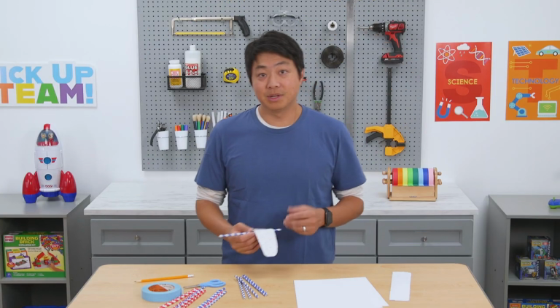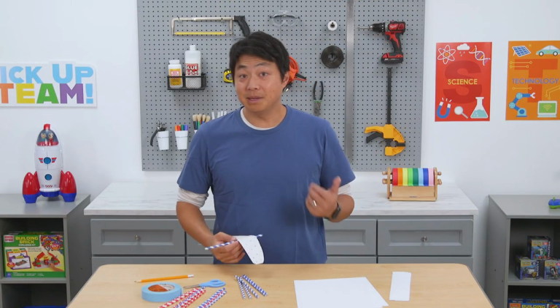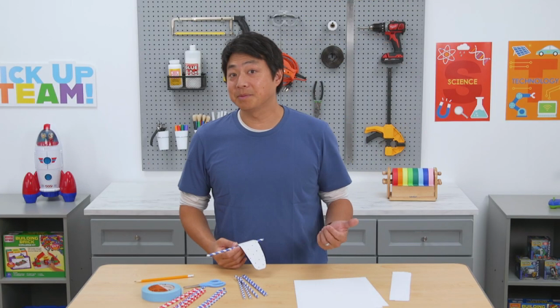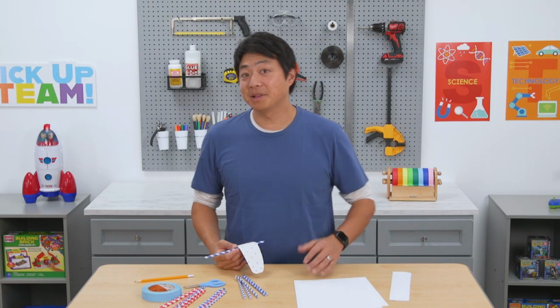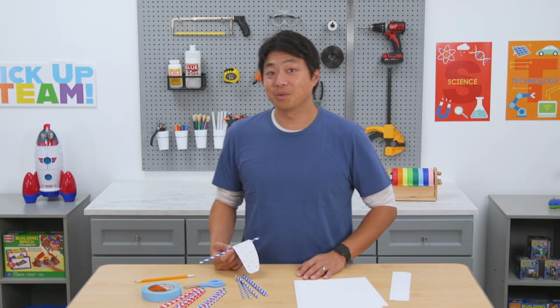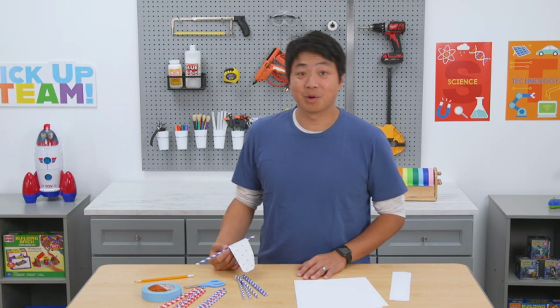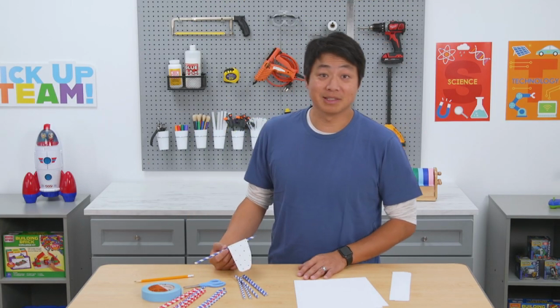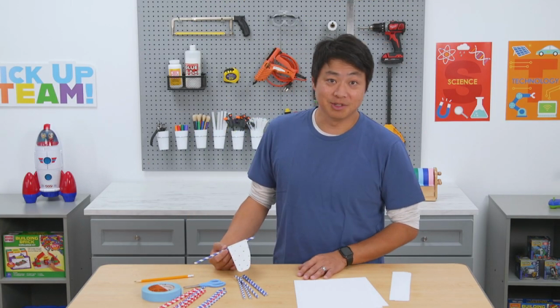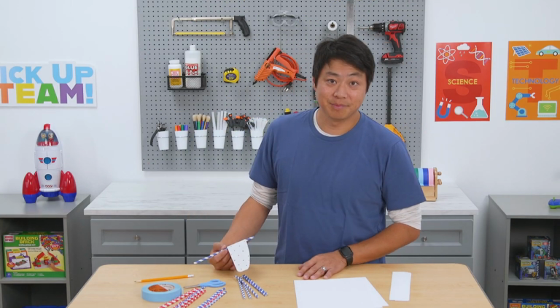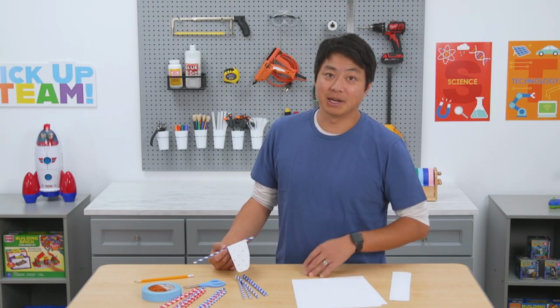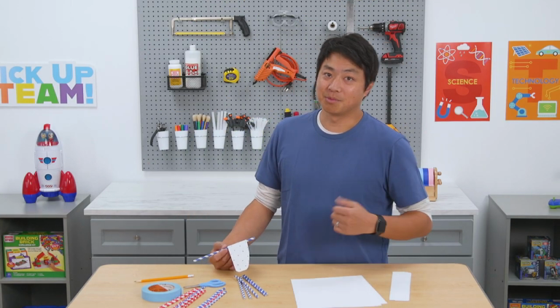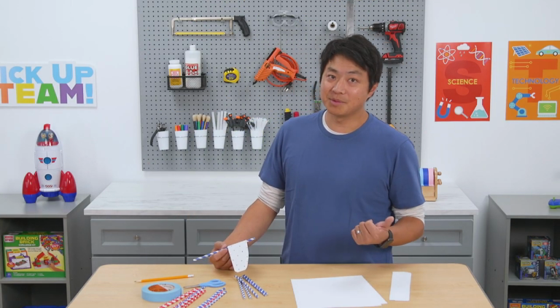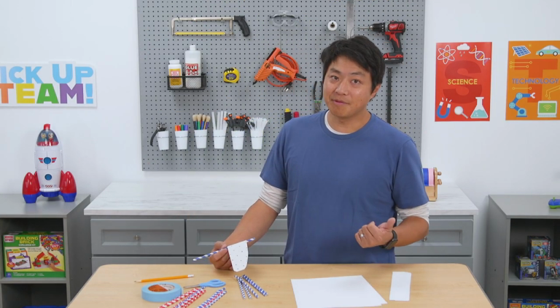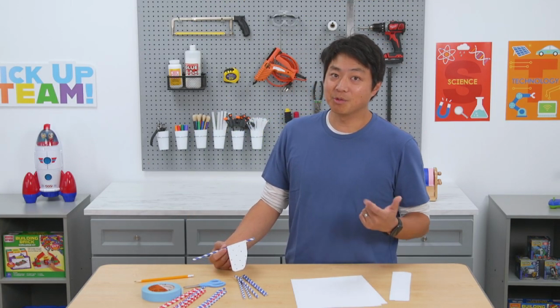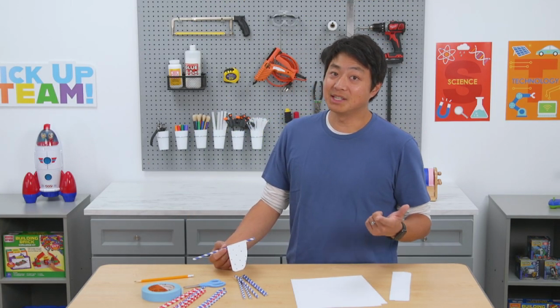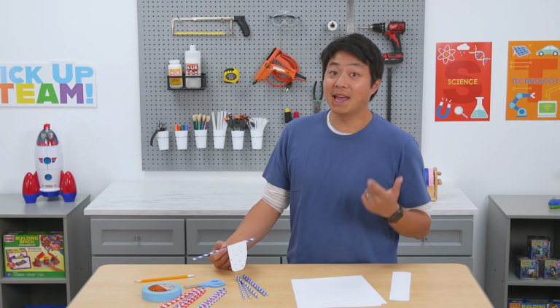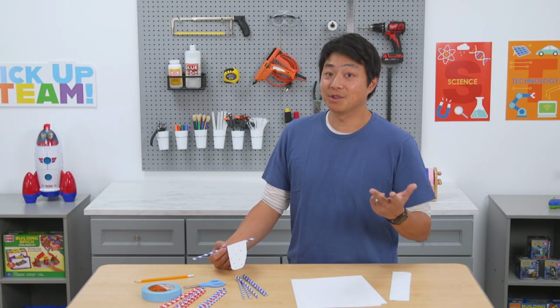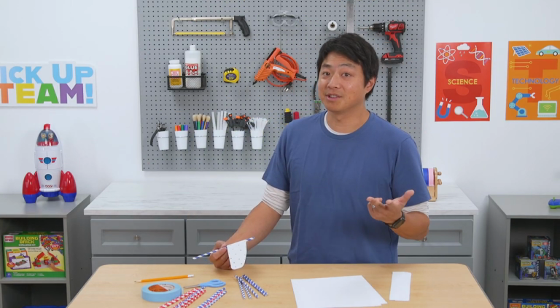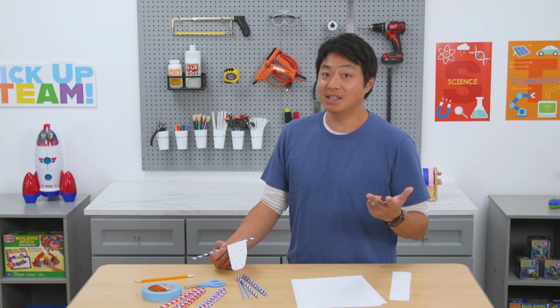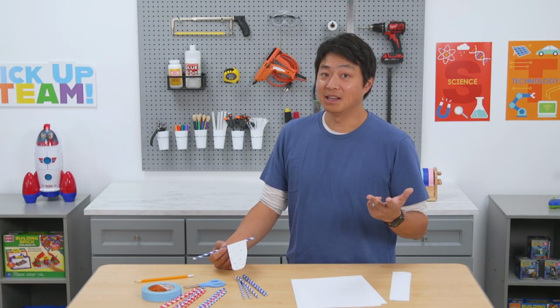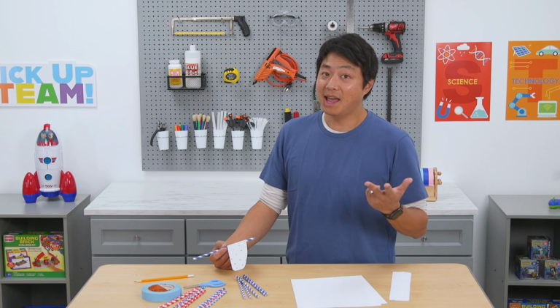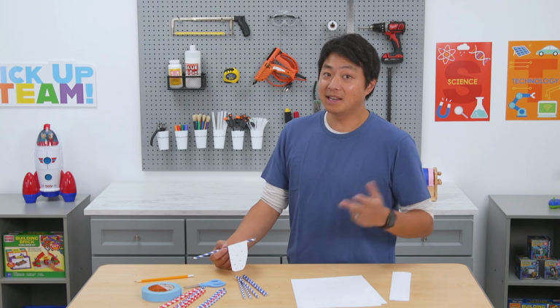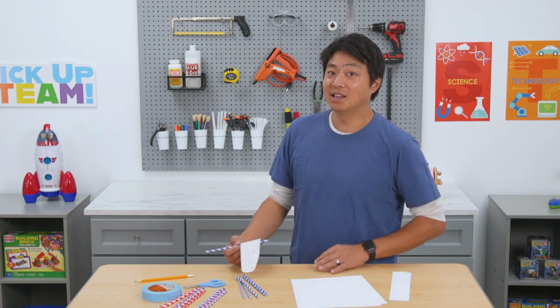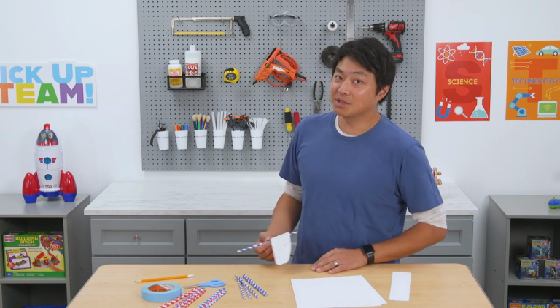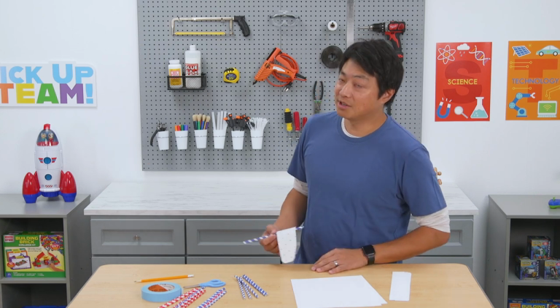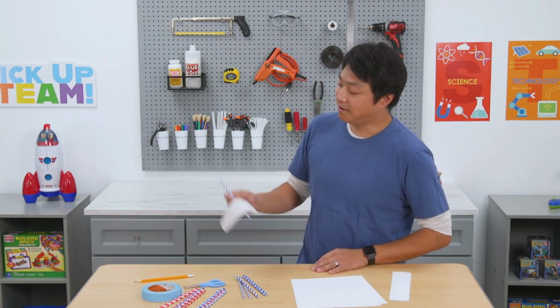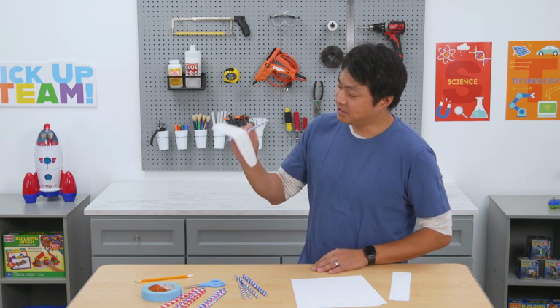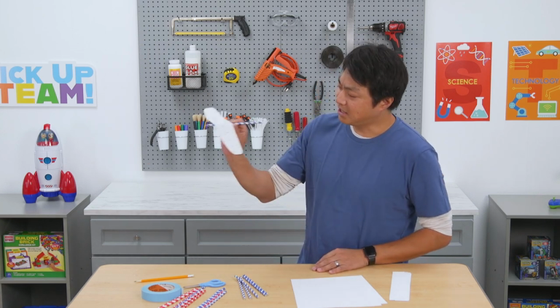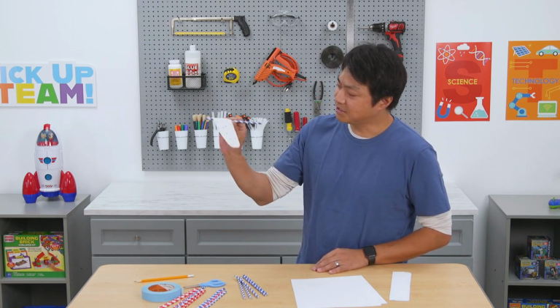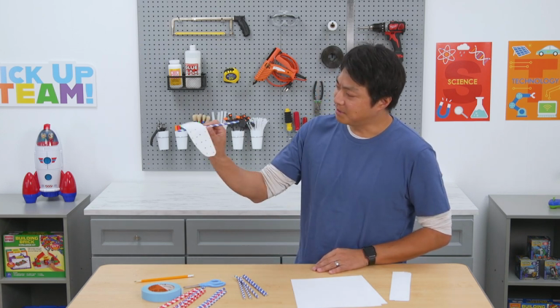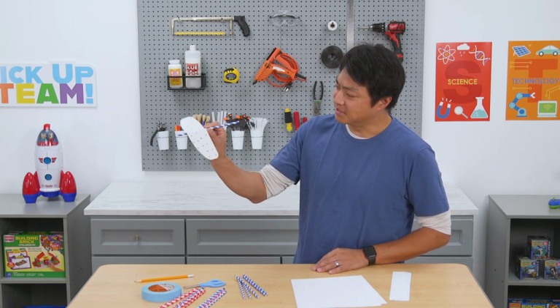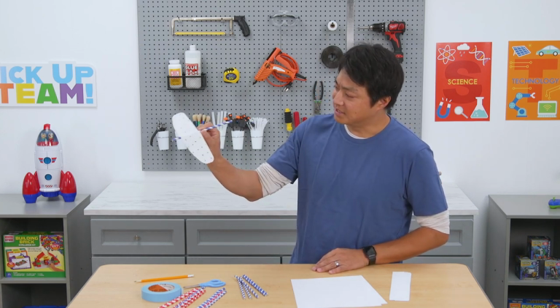With a STEAM experiment like the one we're about to do, you practice problem-solving, reasoning, and critical thinking. And you also learn how to face challenges and be persistent.